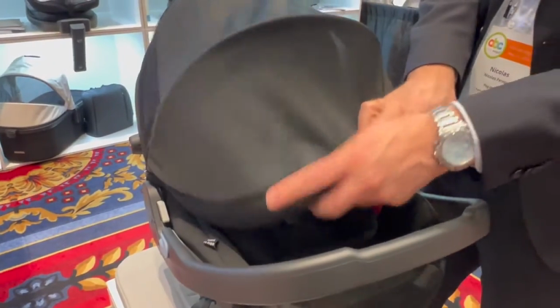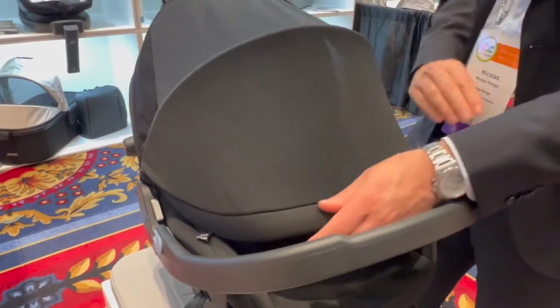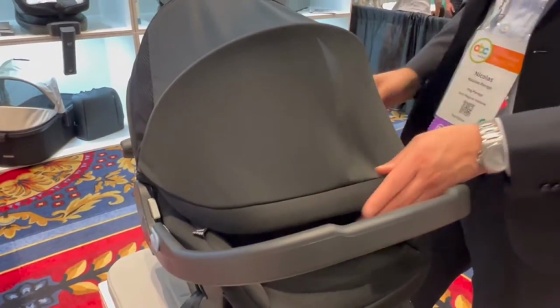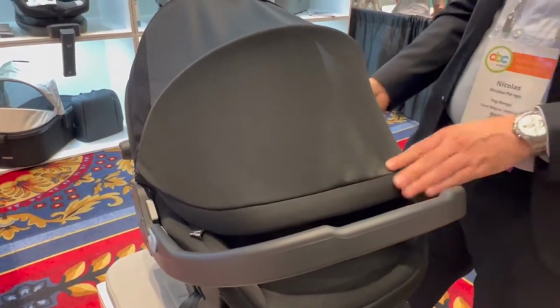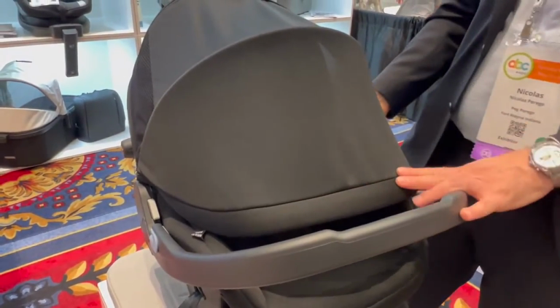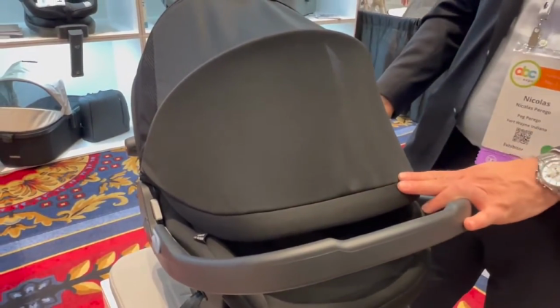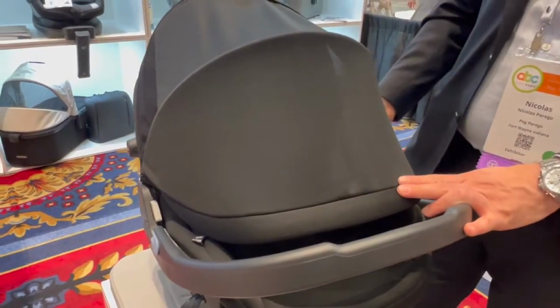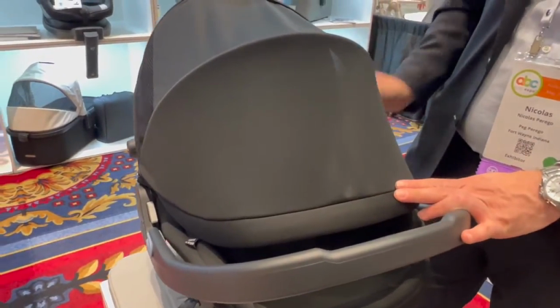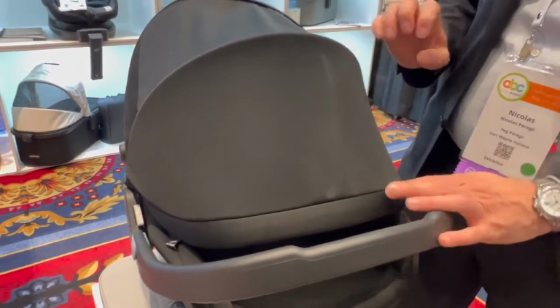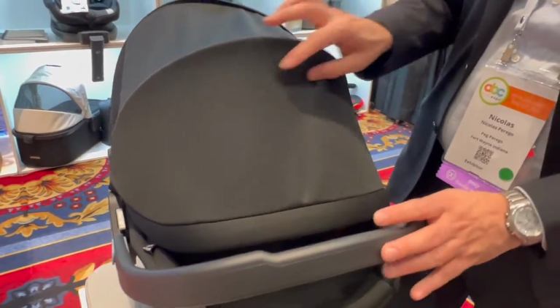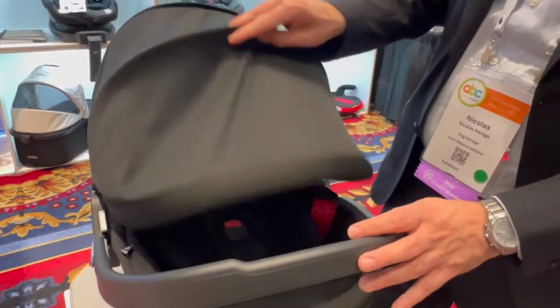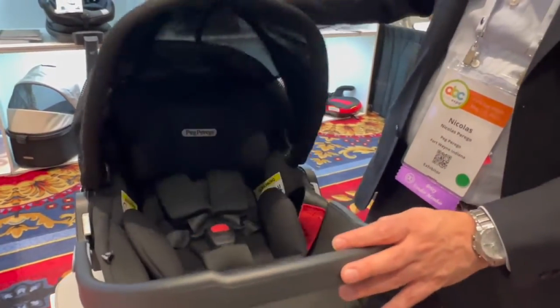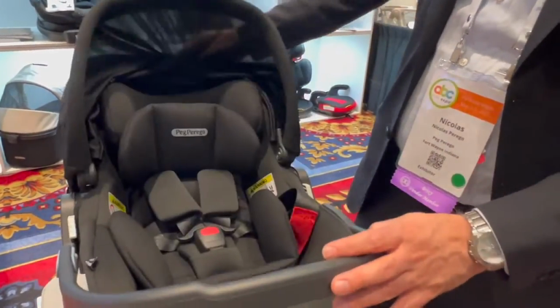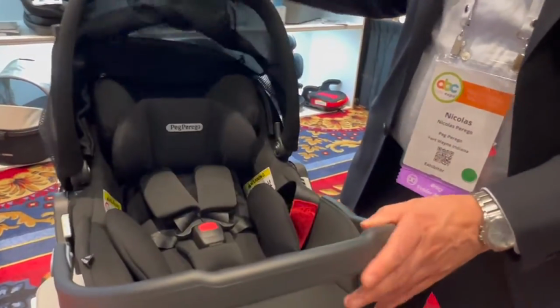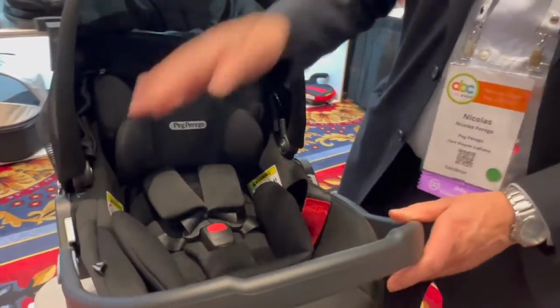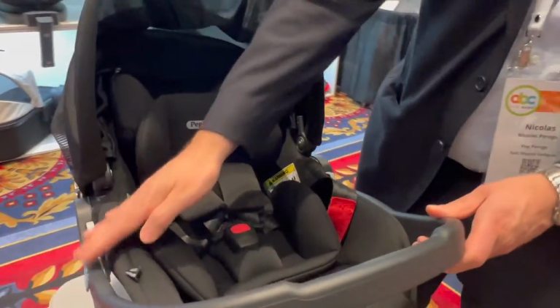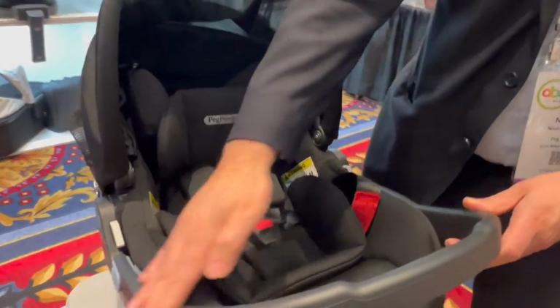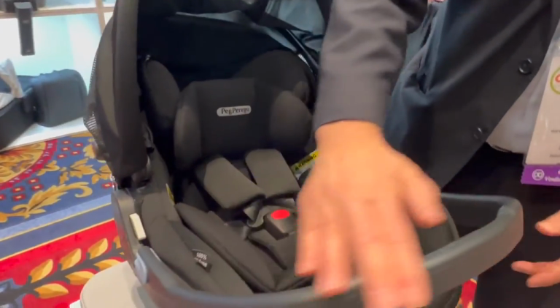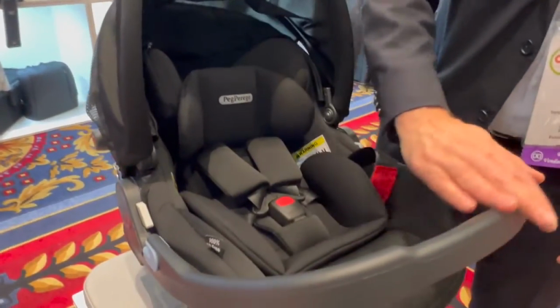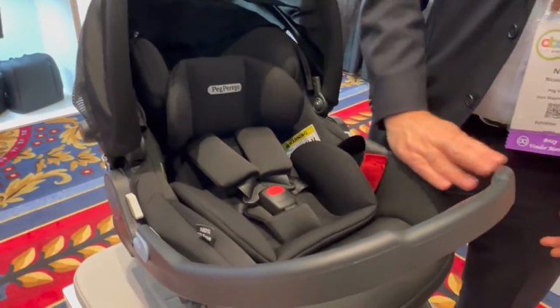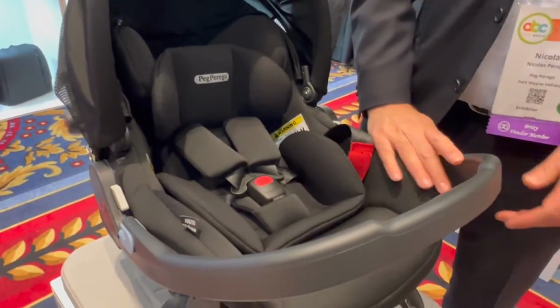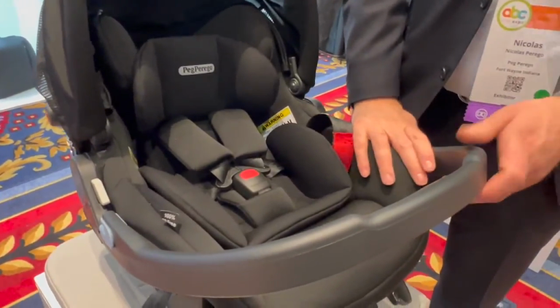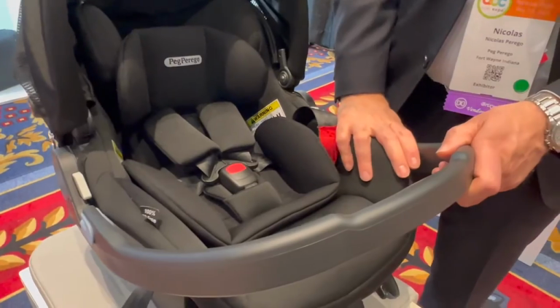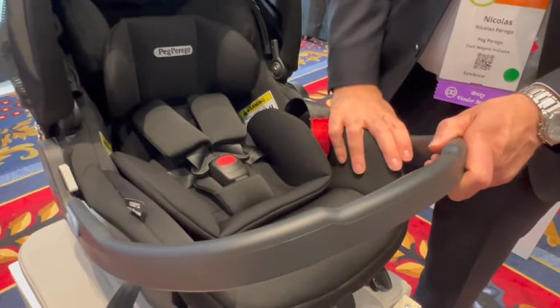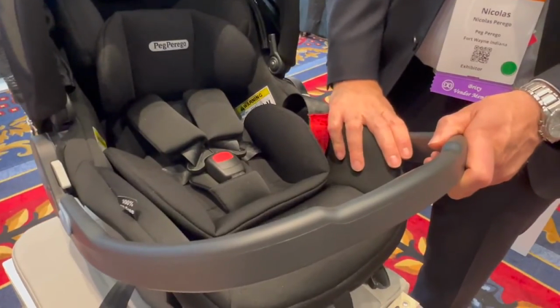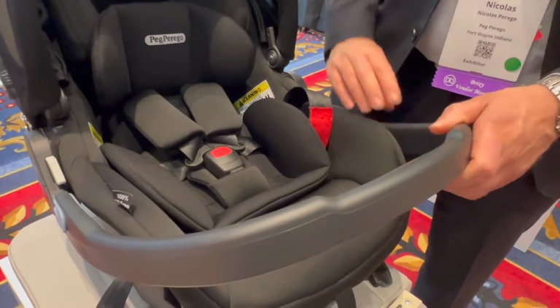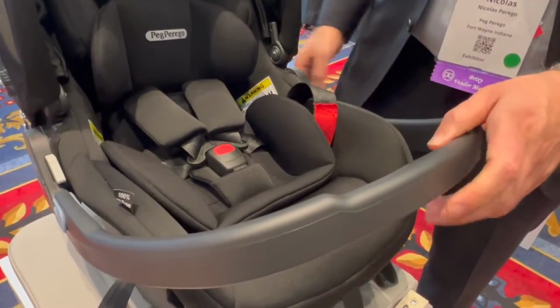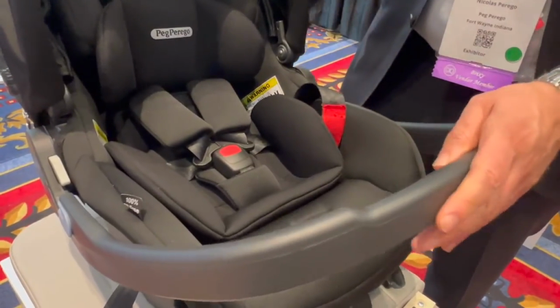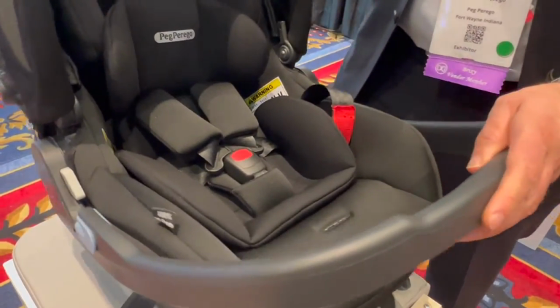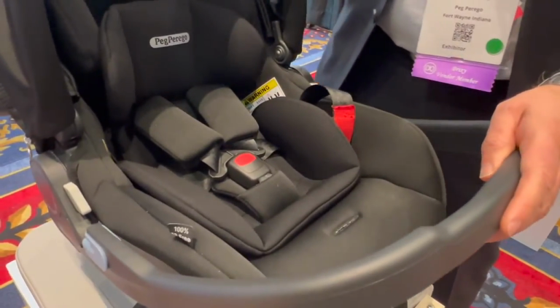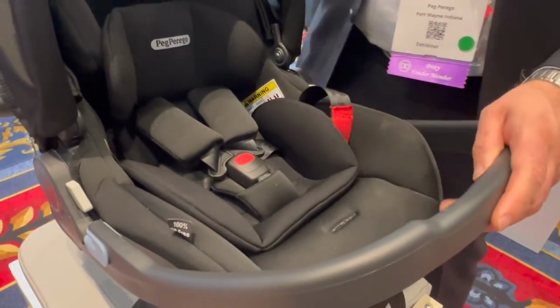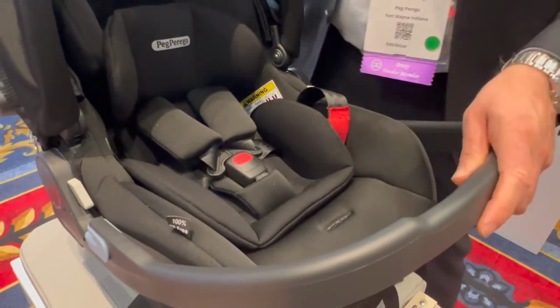It comes with a fully extendable canopy, and the handle will function as a rebound bar.